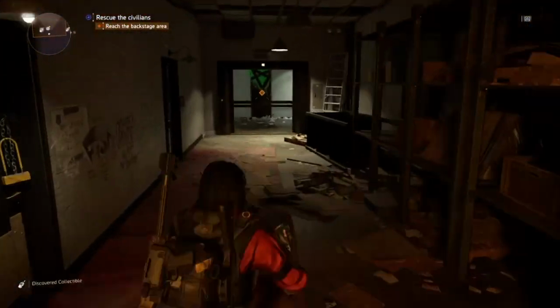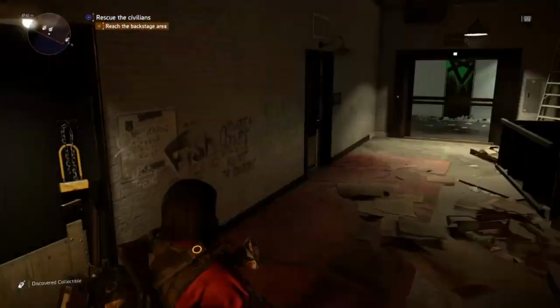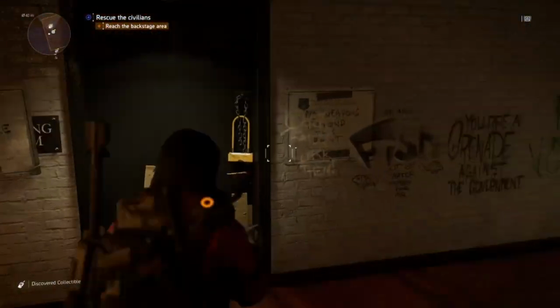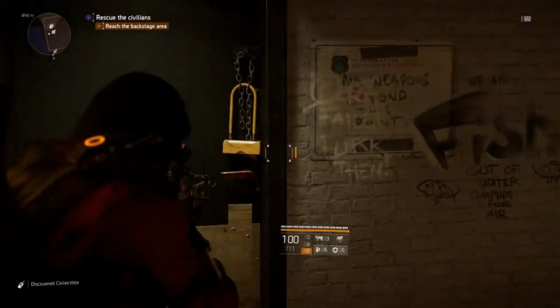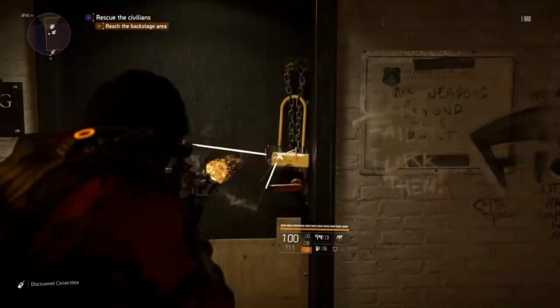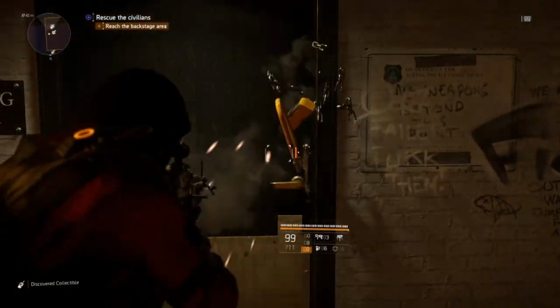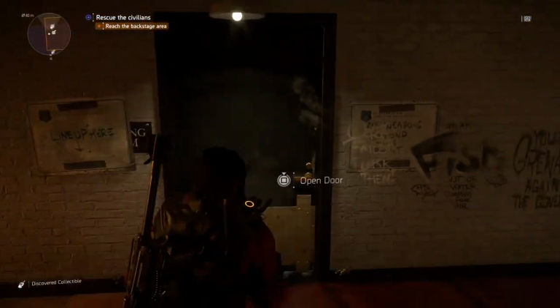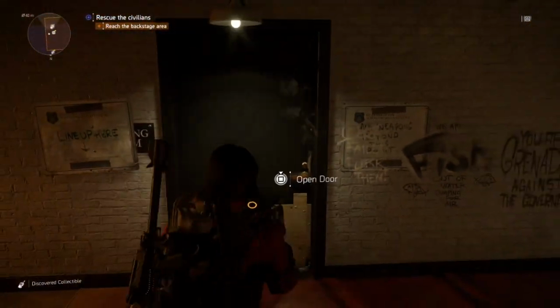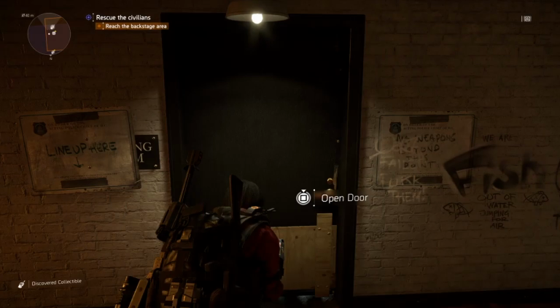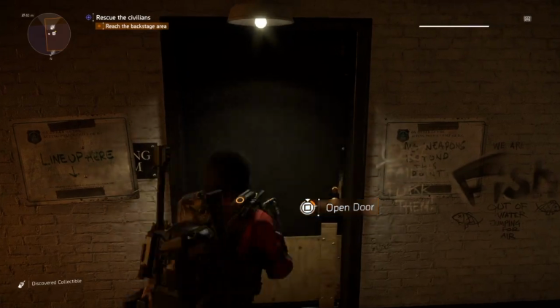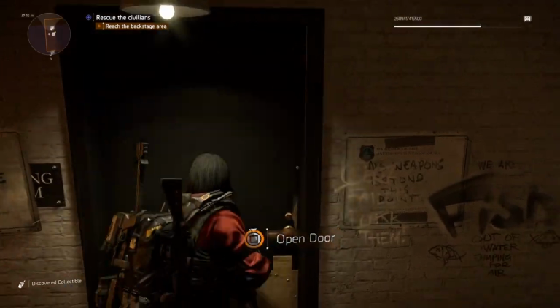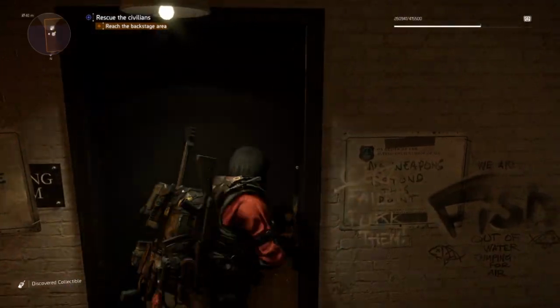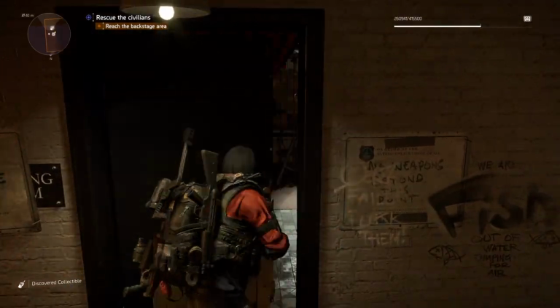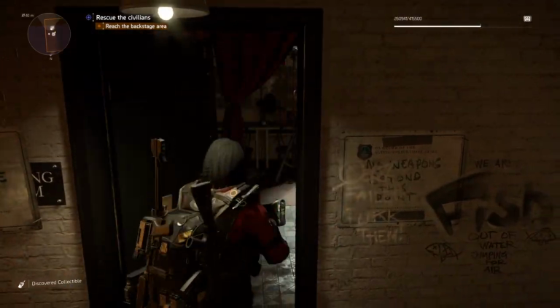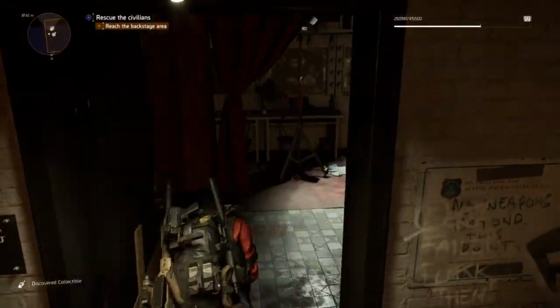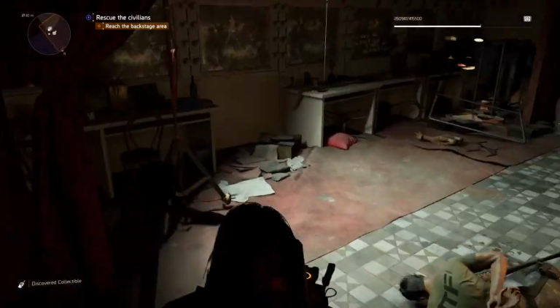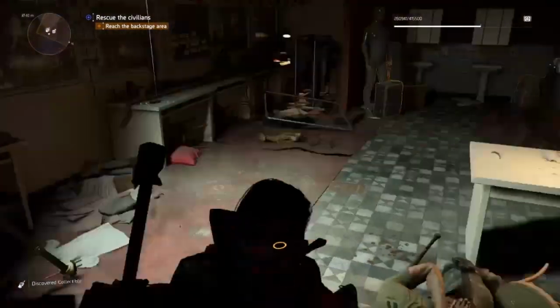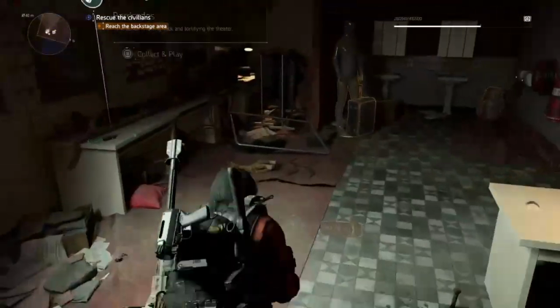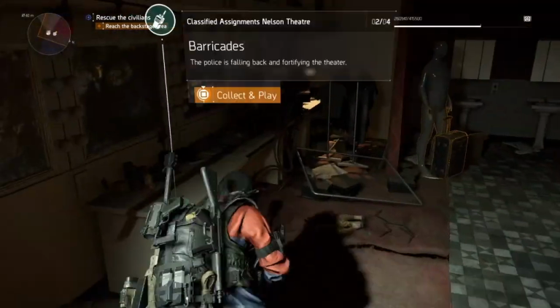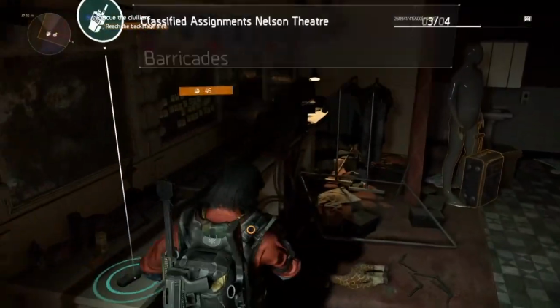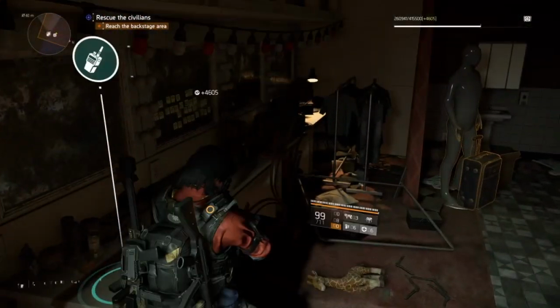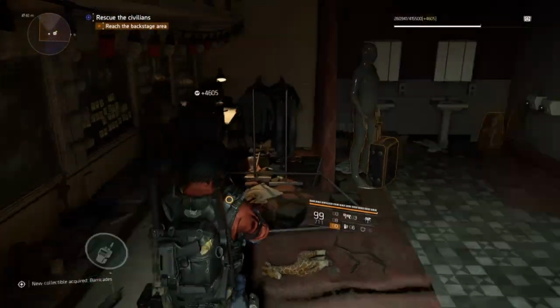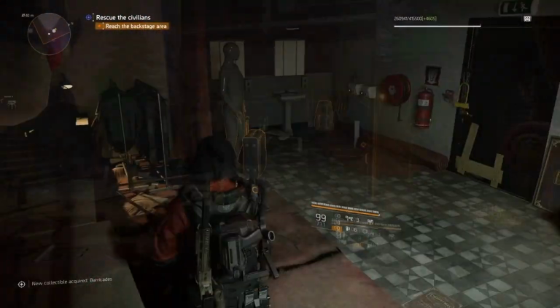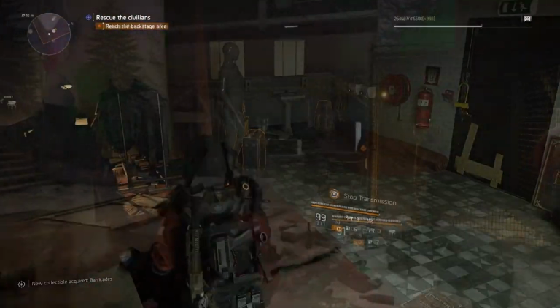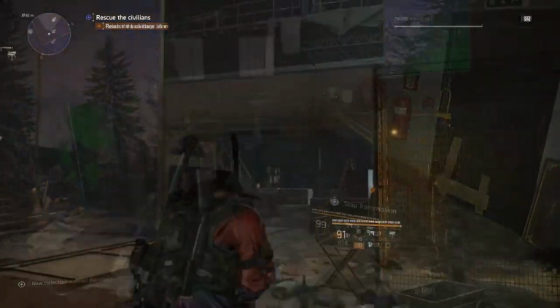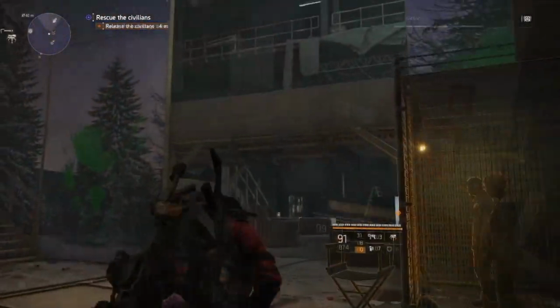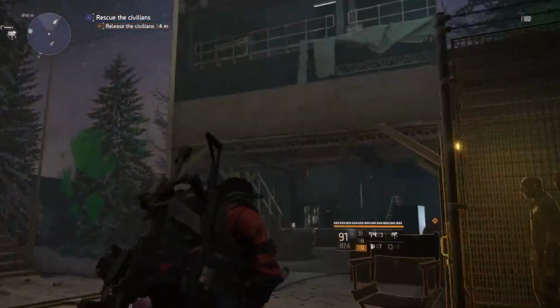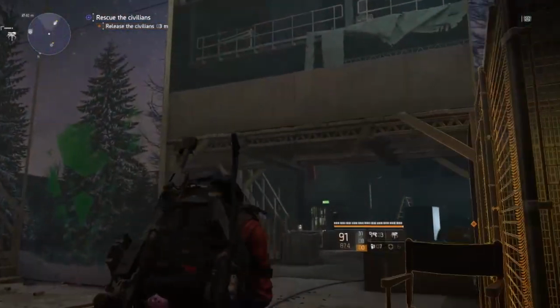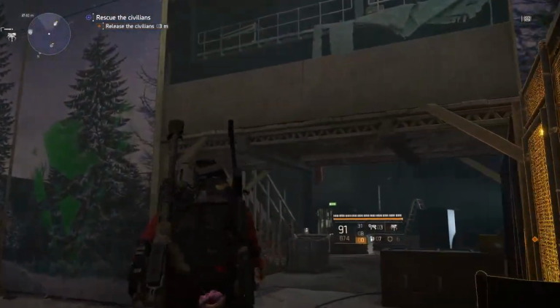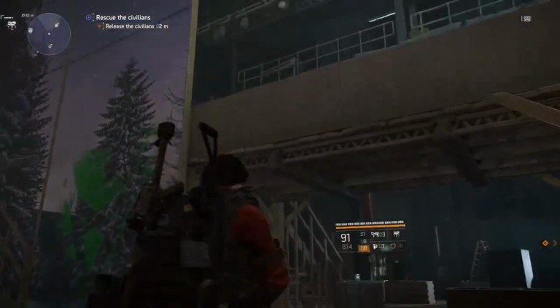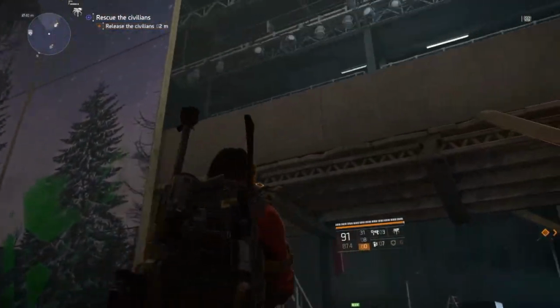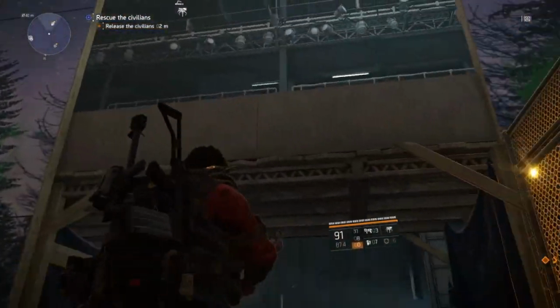Now let's head over and get our next two collectibles. Collectible number three is going to be located right before we head up the elevator — open this door right here and we have collectible number three.